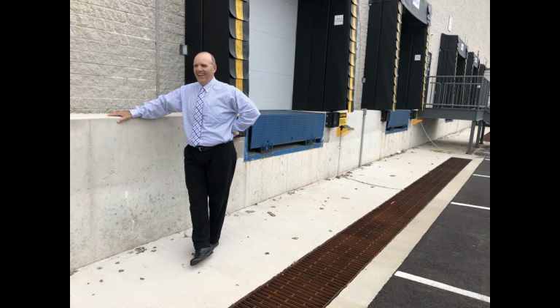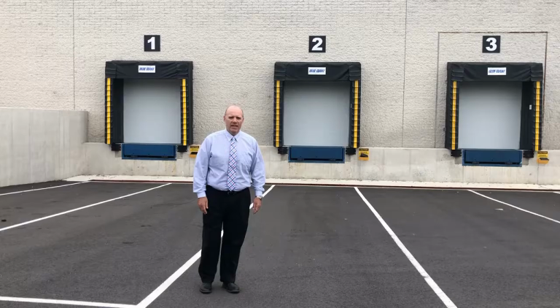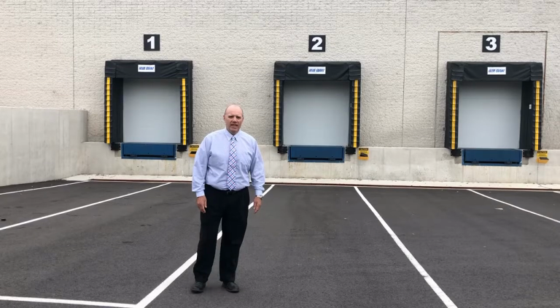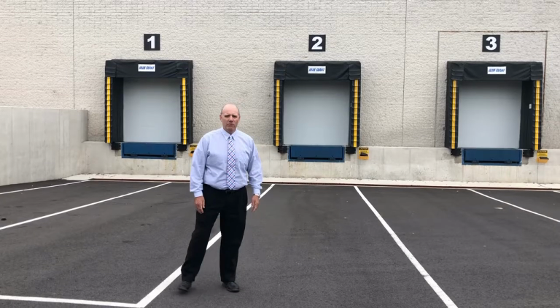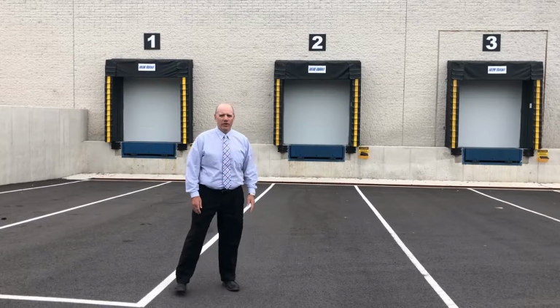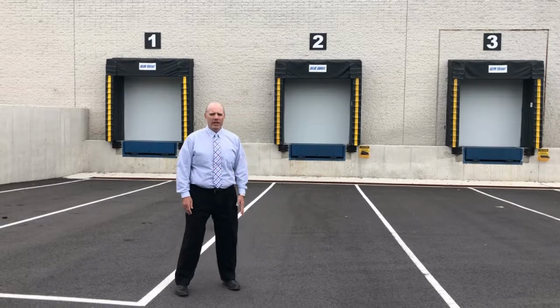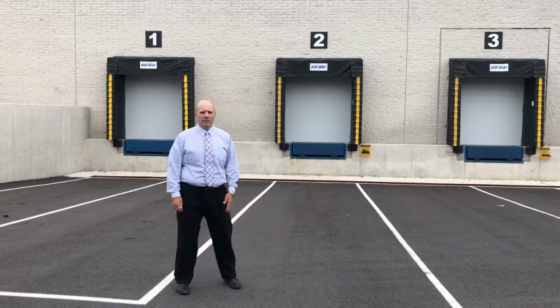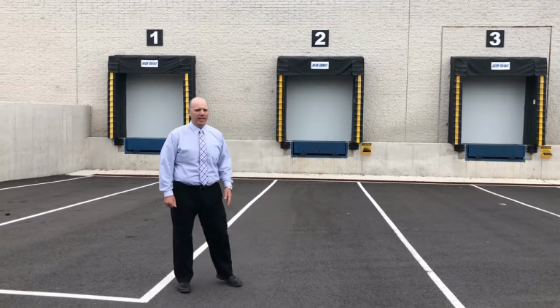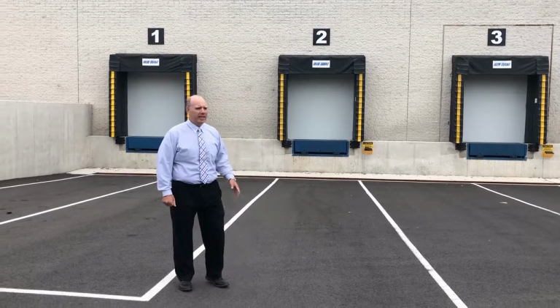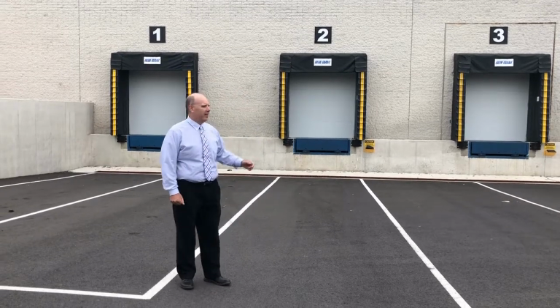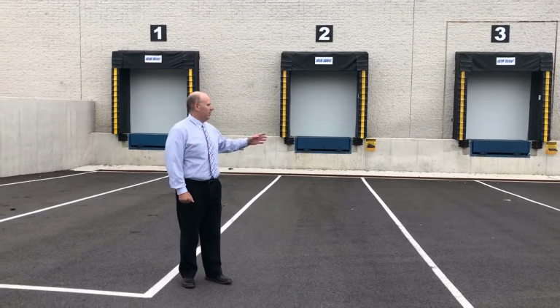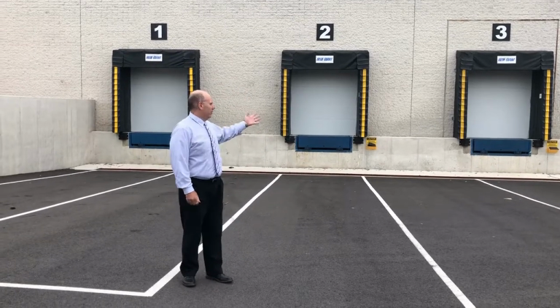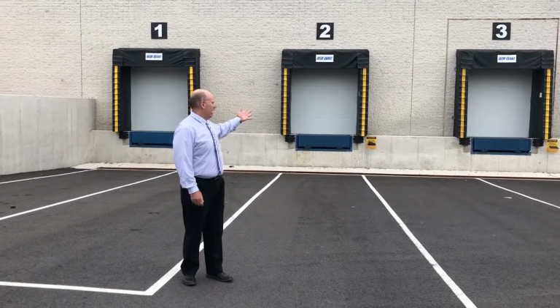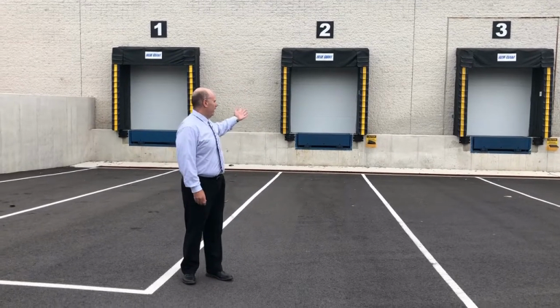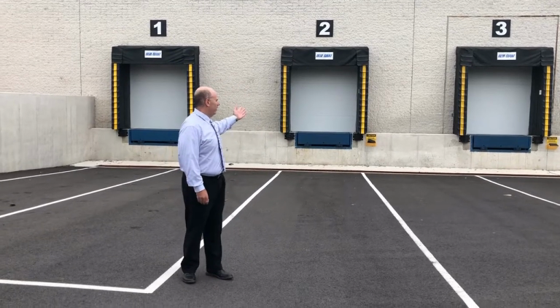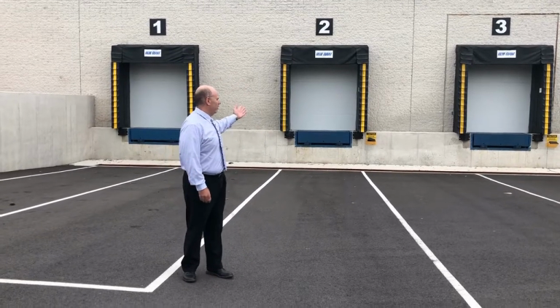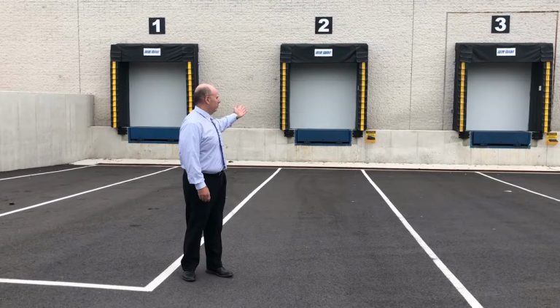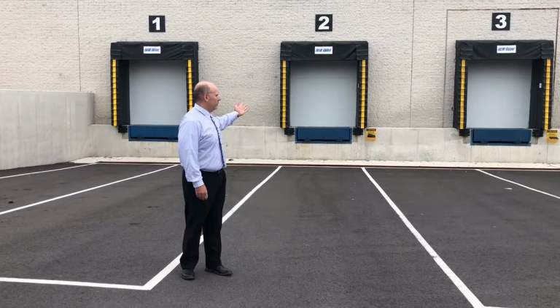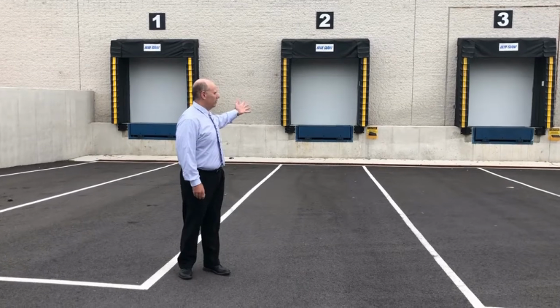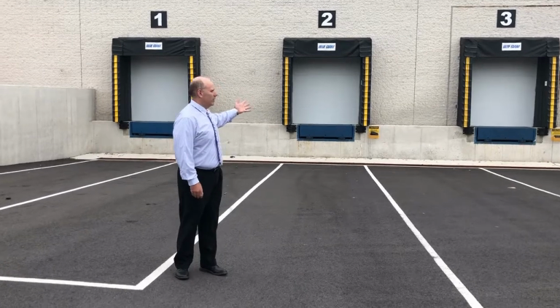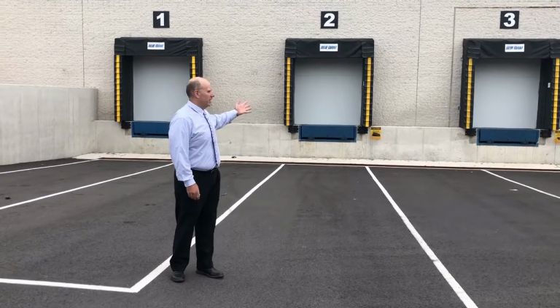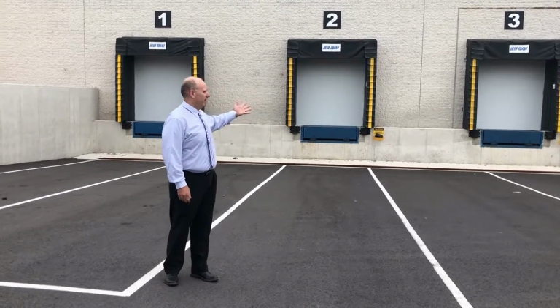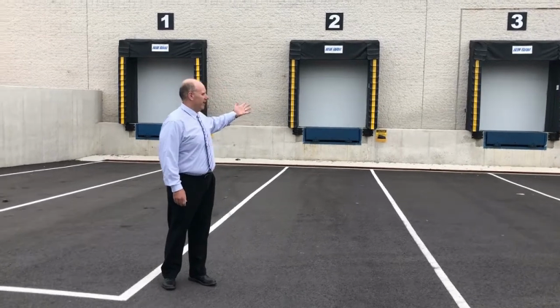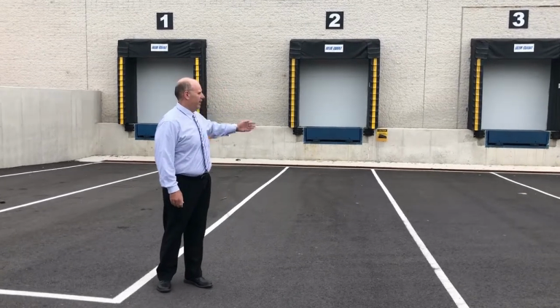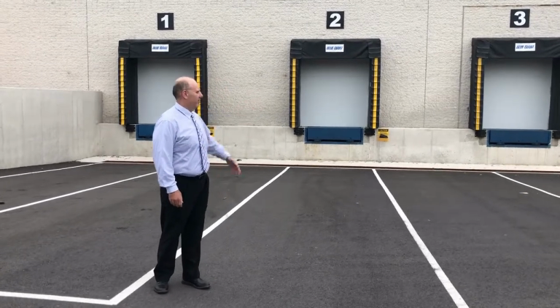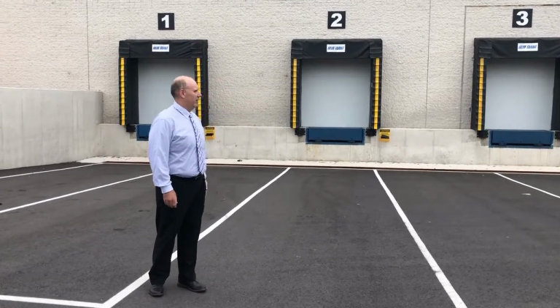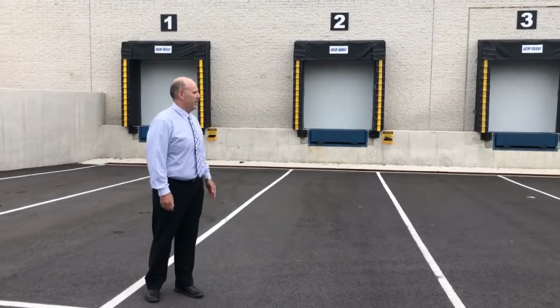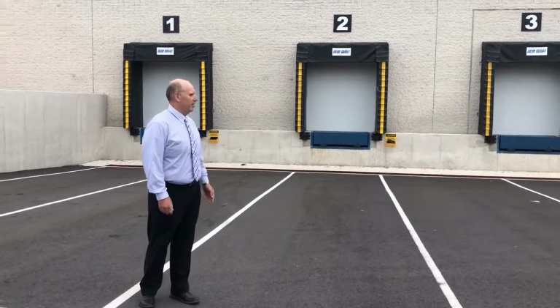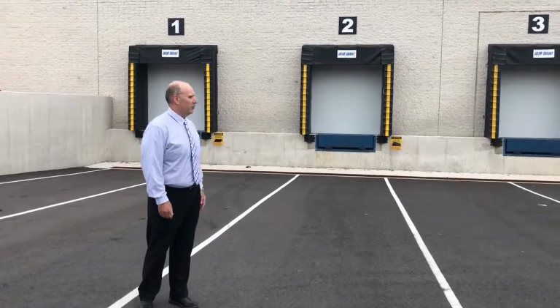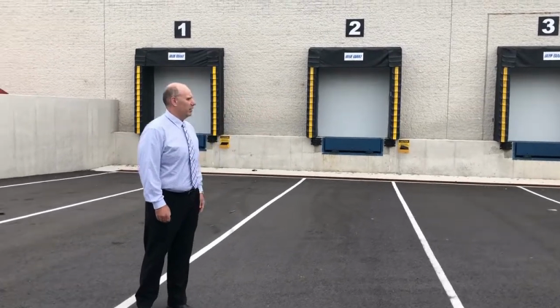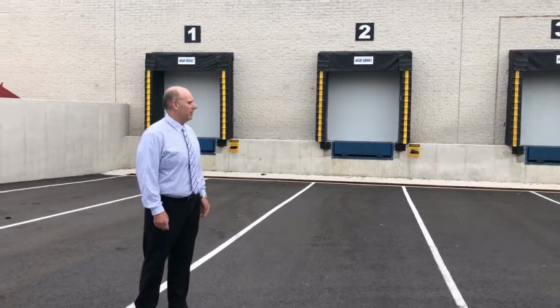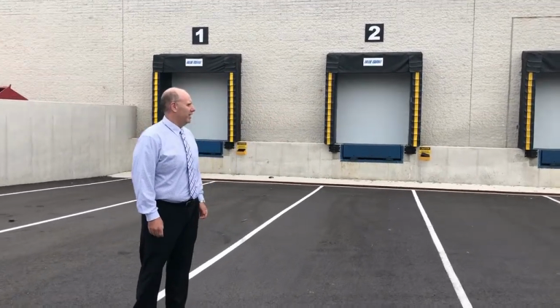Good morning everybody. What we have here is one of our loading dock designs in Oaks, Pennsylvania.